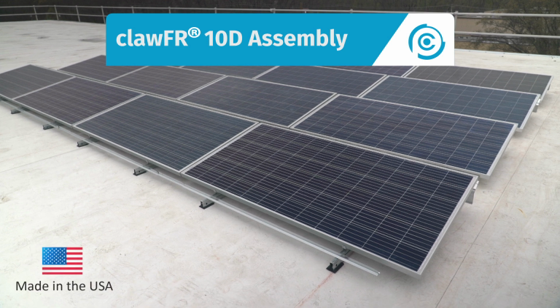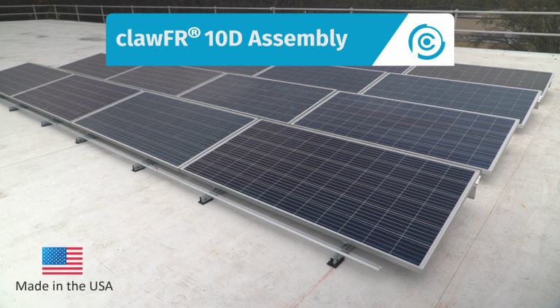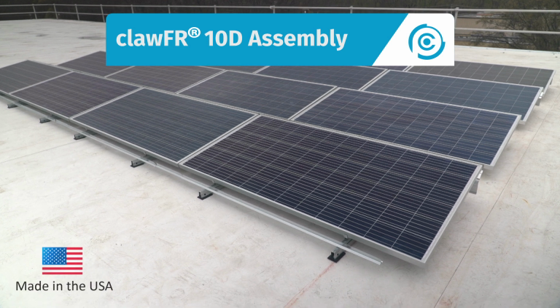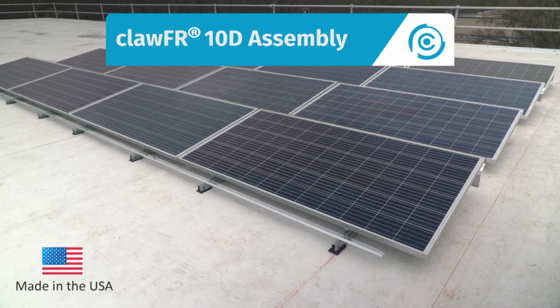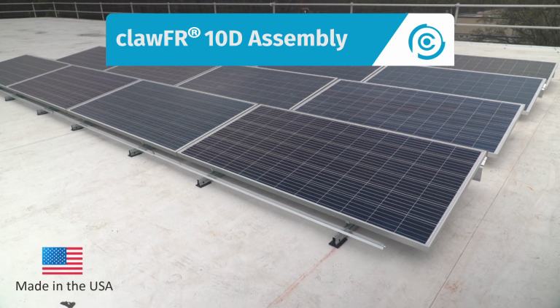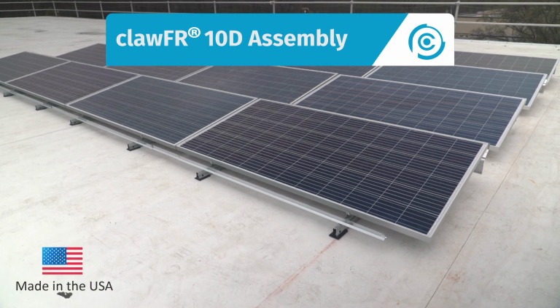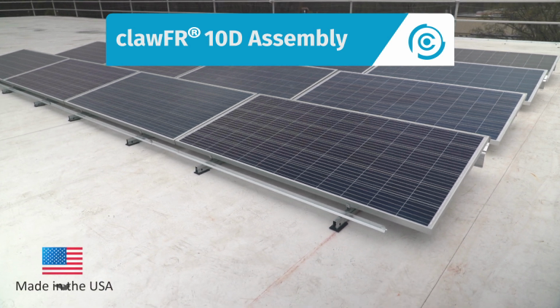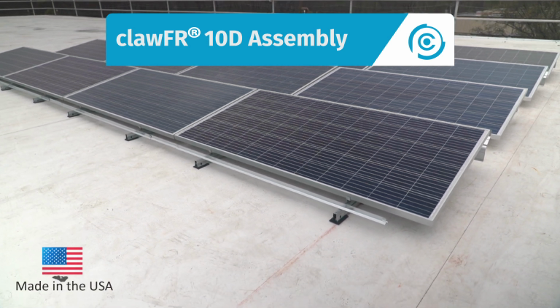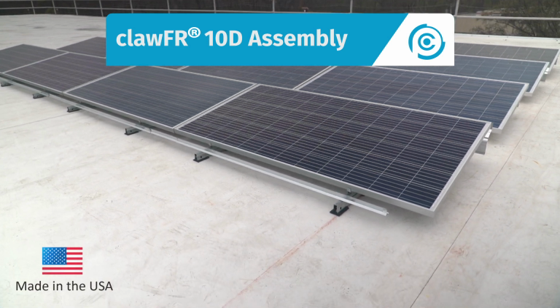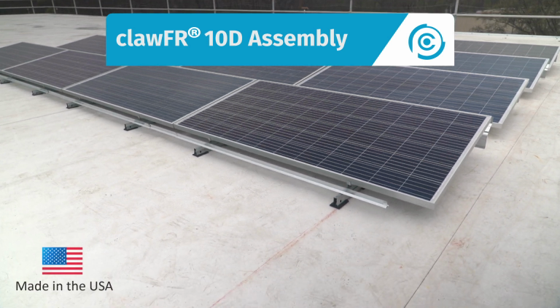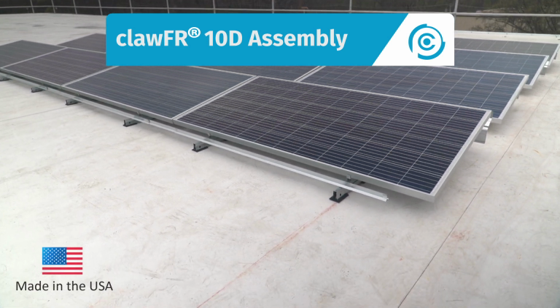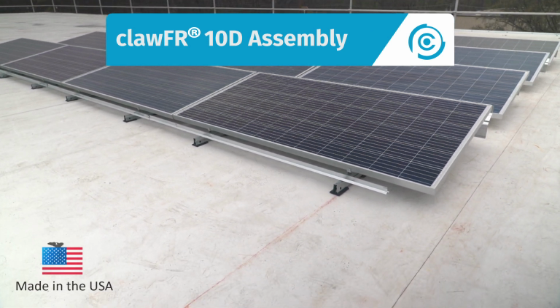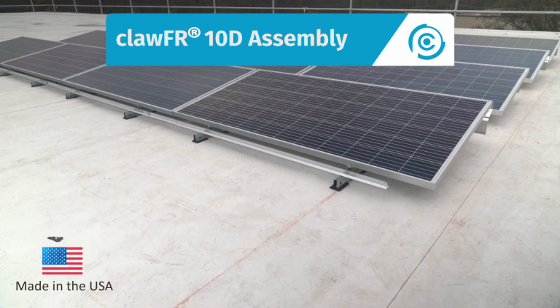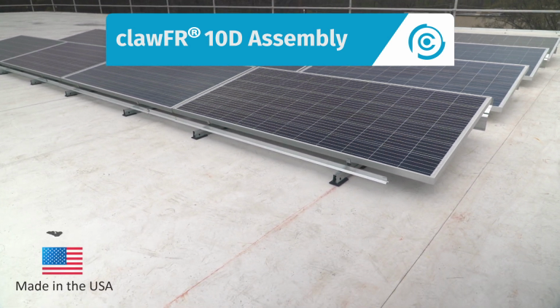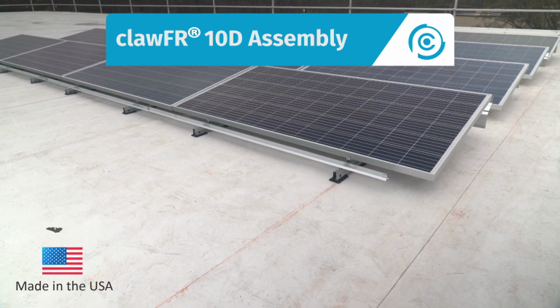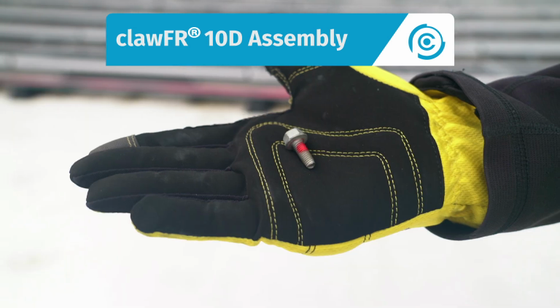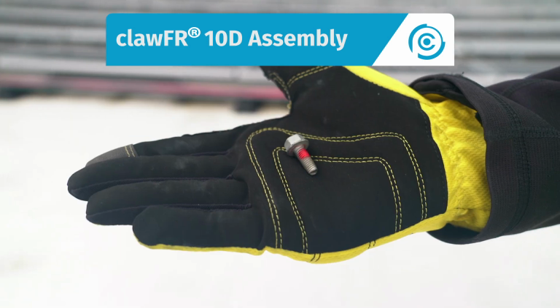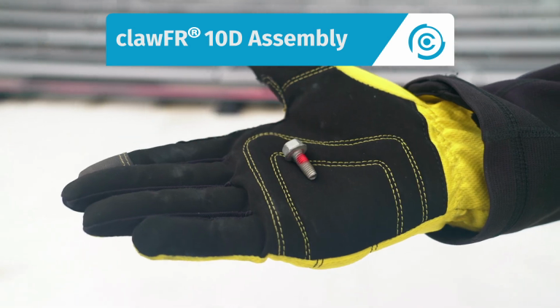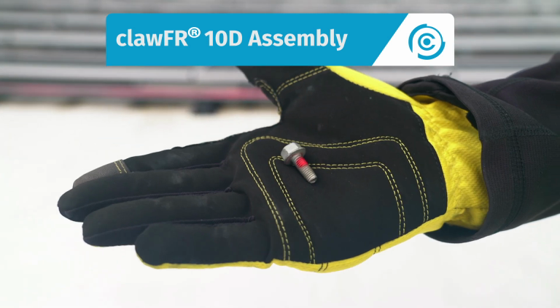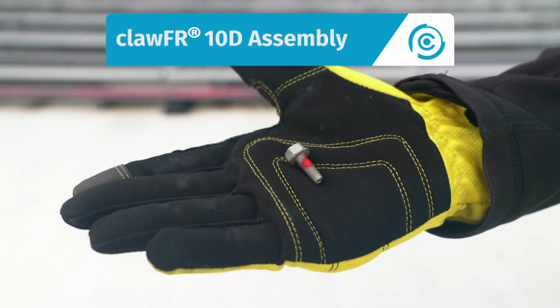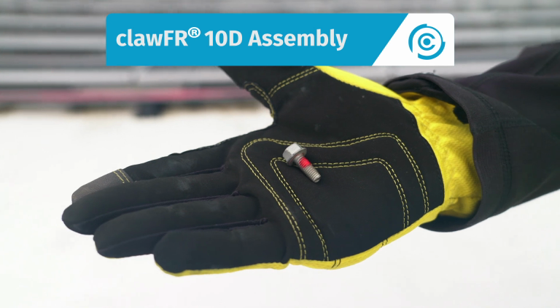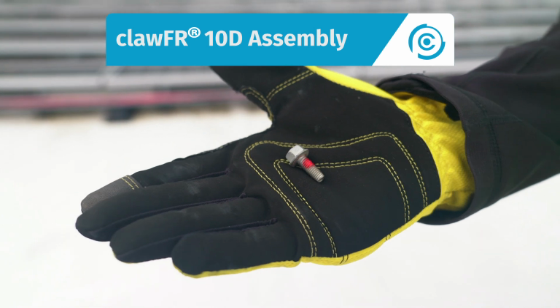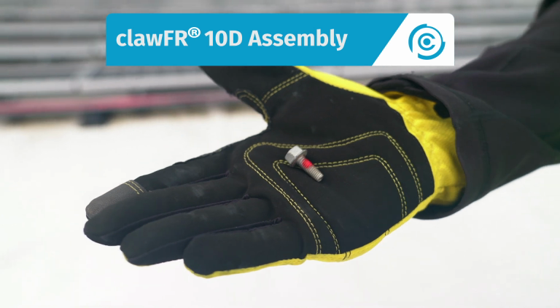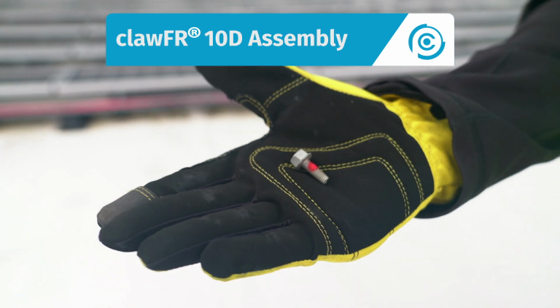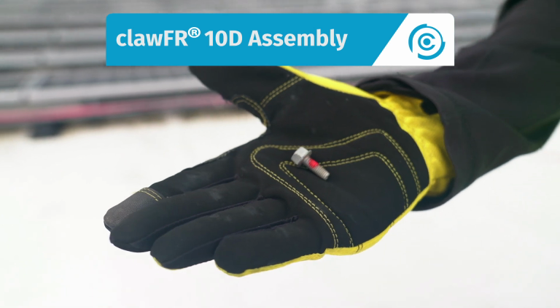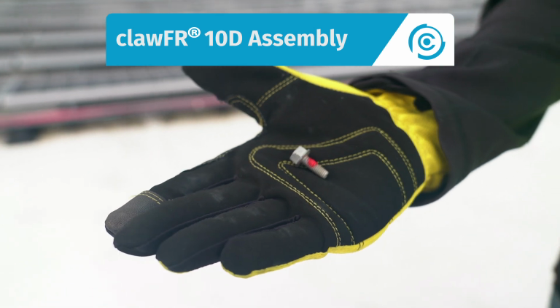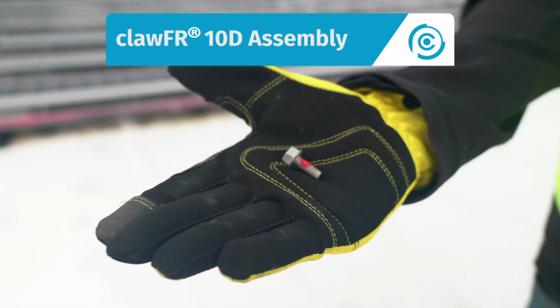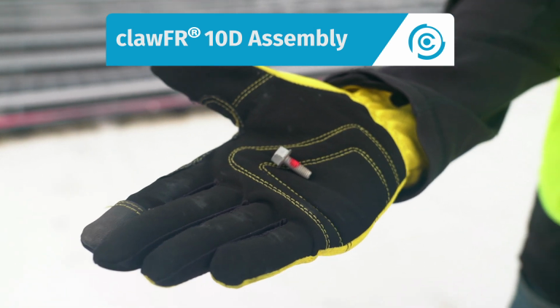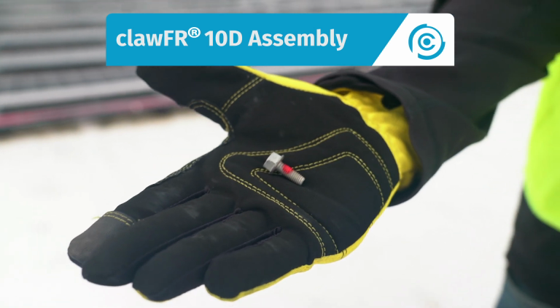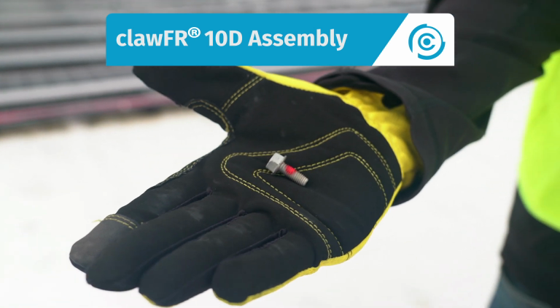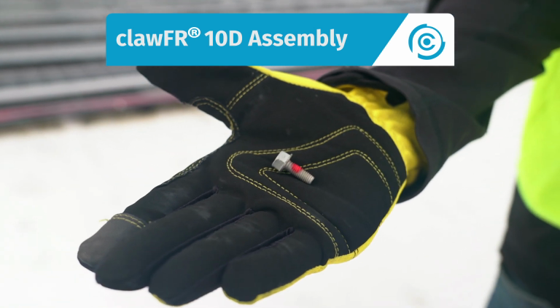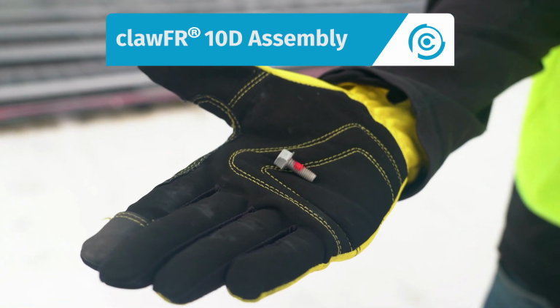Let's look at how we assemble the ClawFR 10-degree system using an M6 bolt and no other loose fasteners.